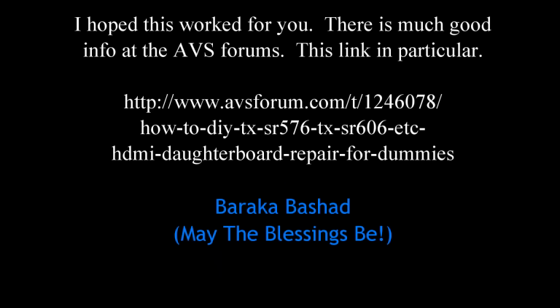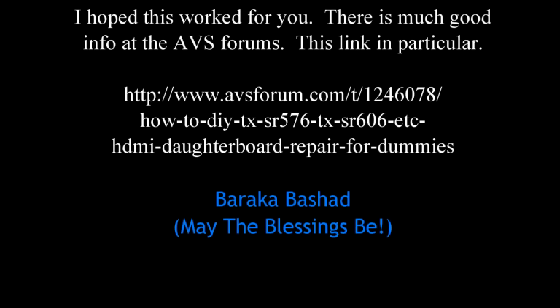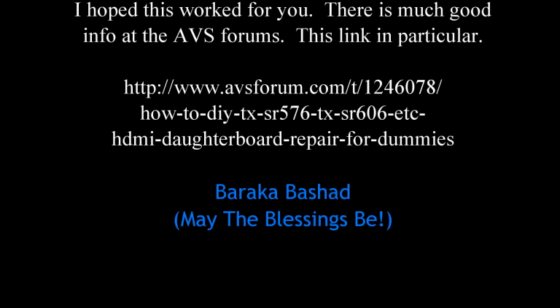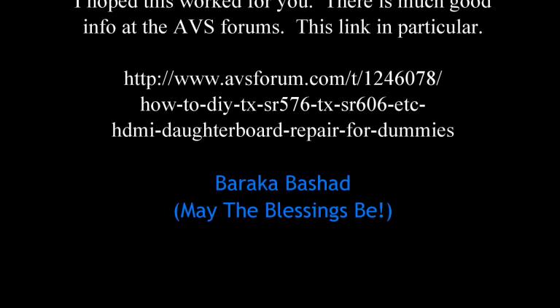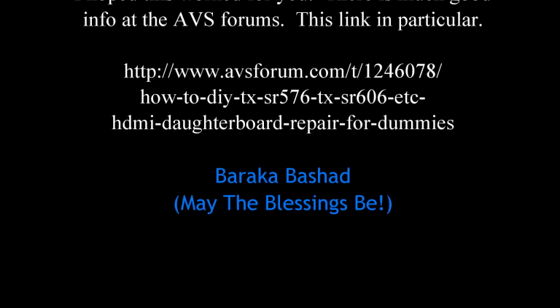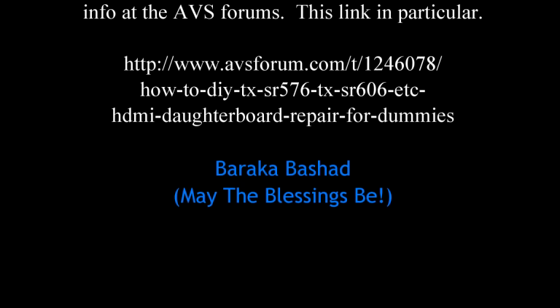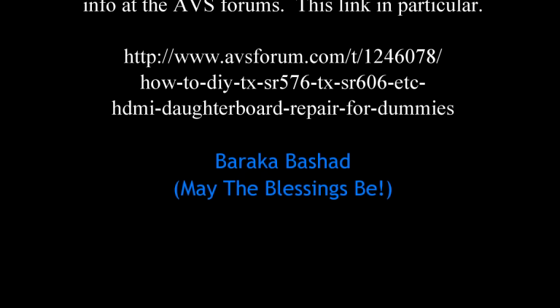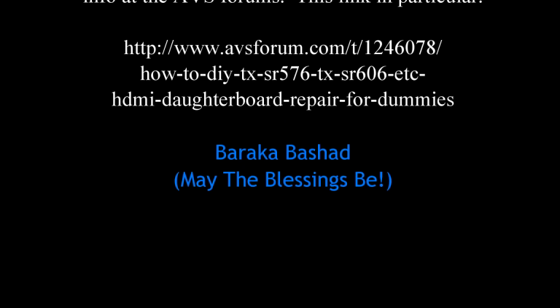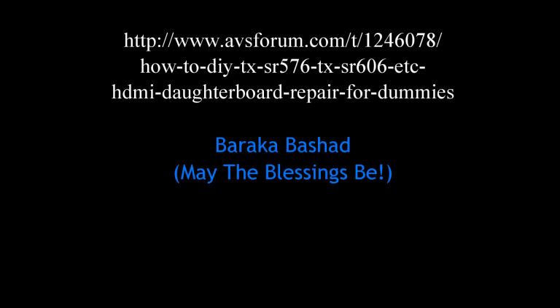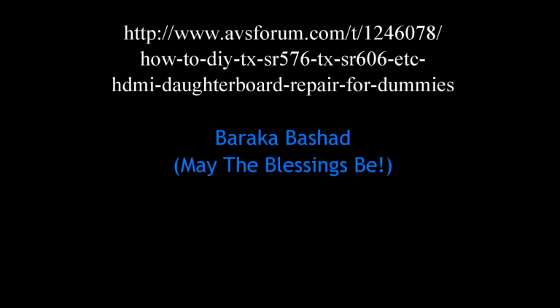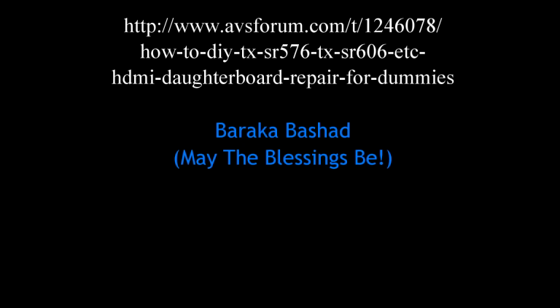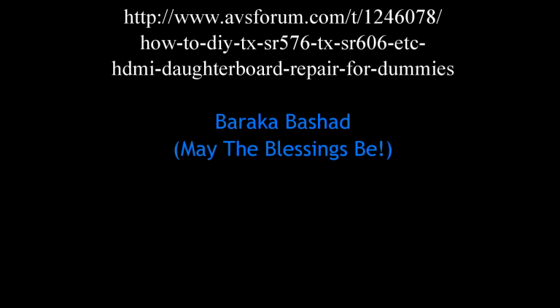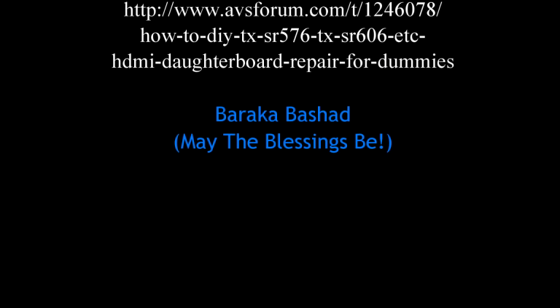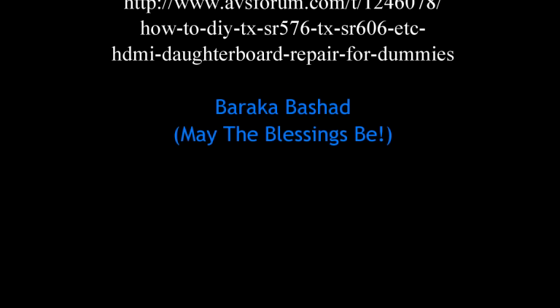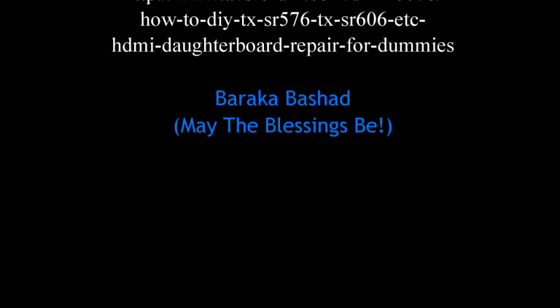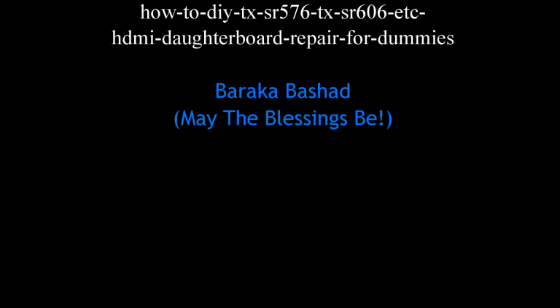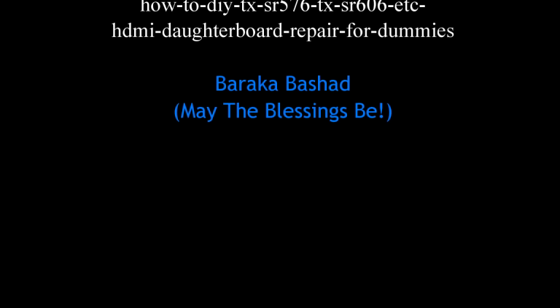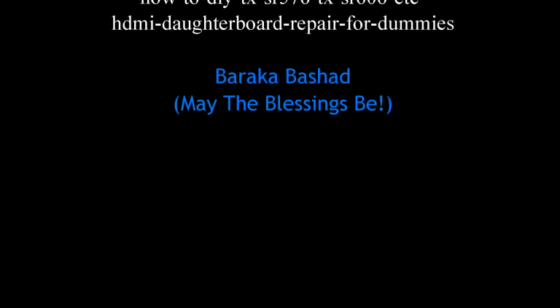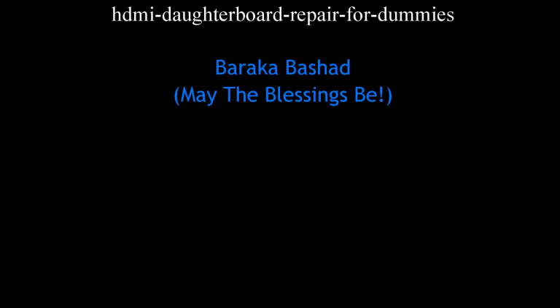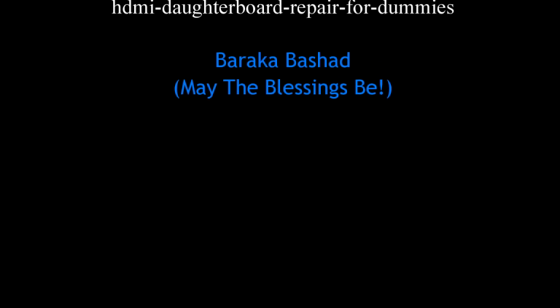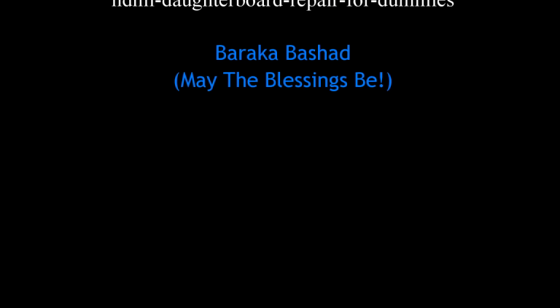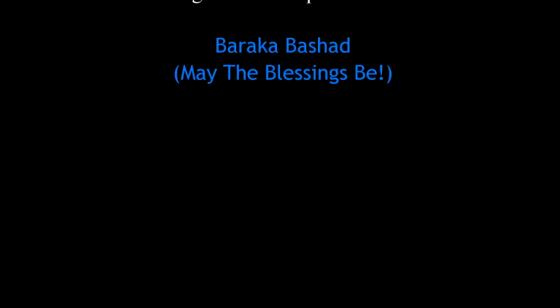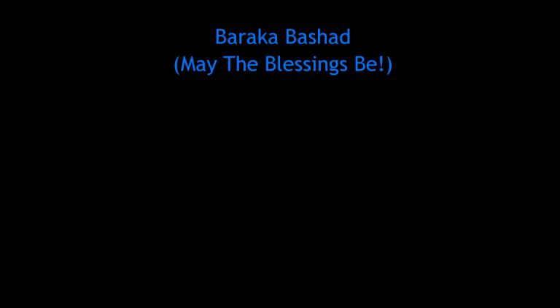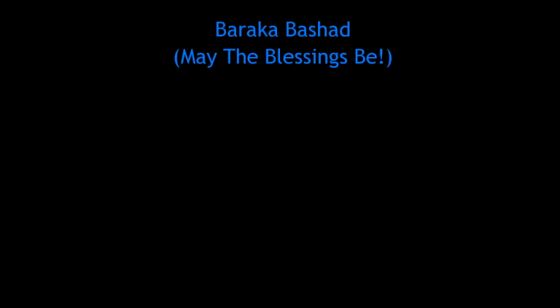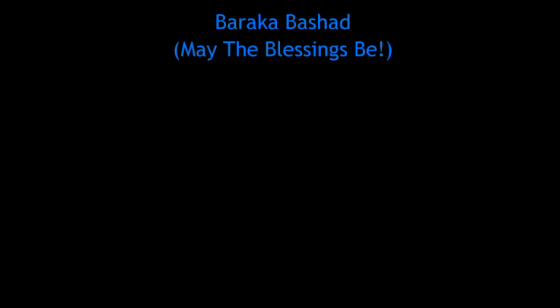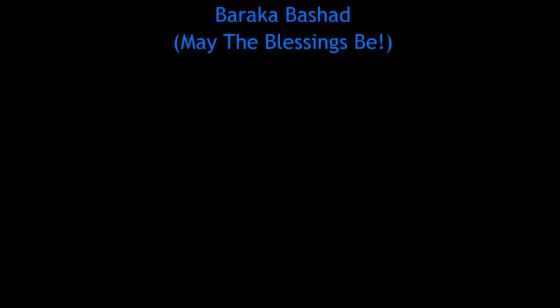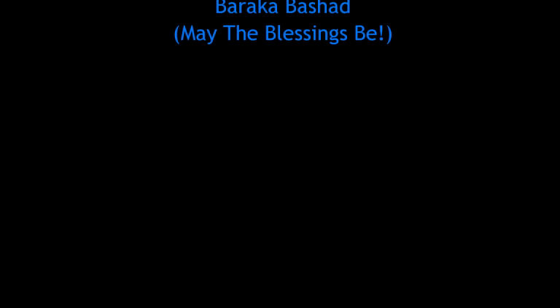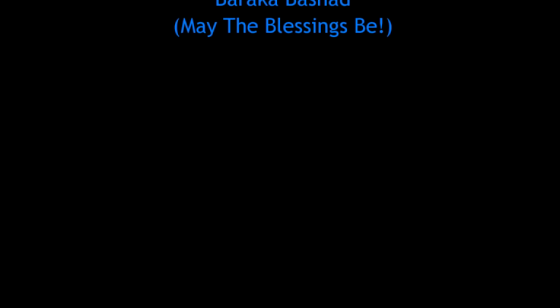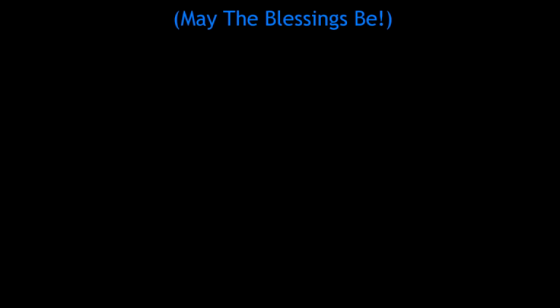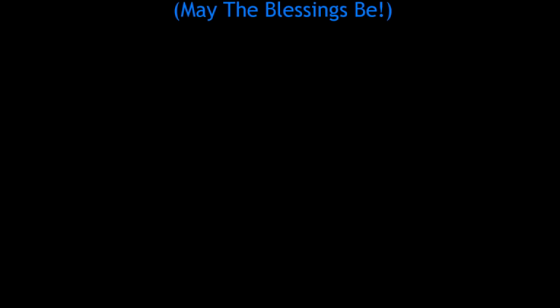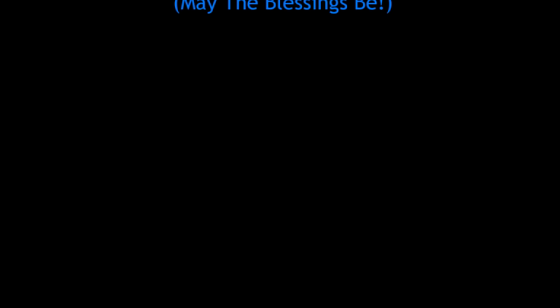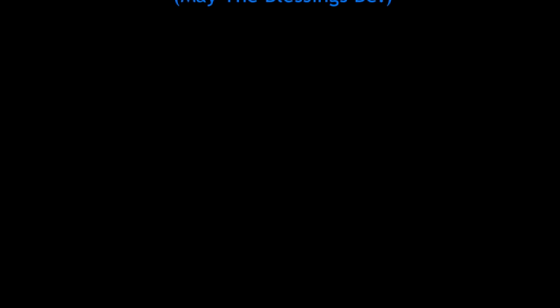Hey, thanks to the folks at AVS Forums — a lot of good information. And Baraka Bashad.